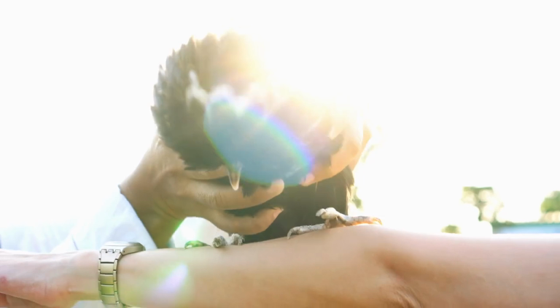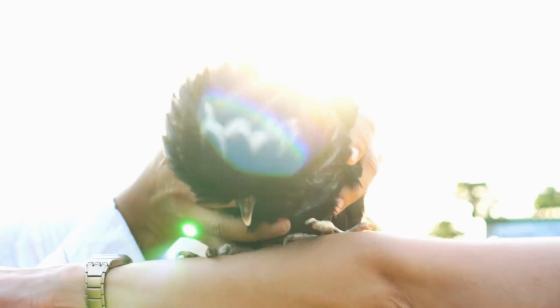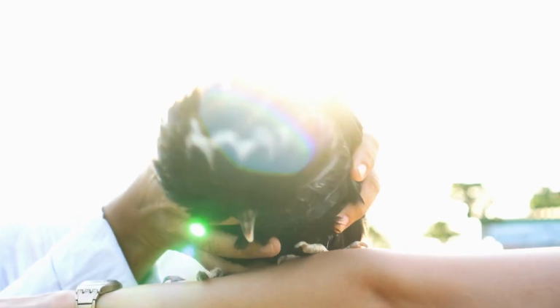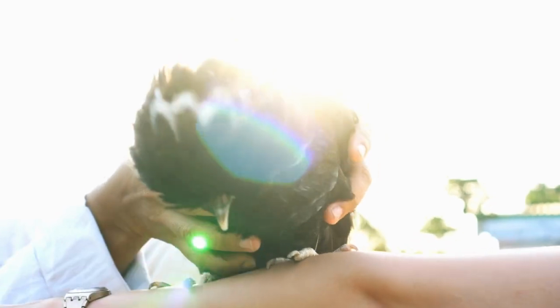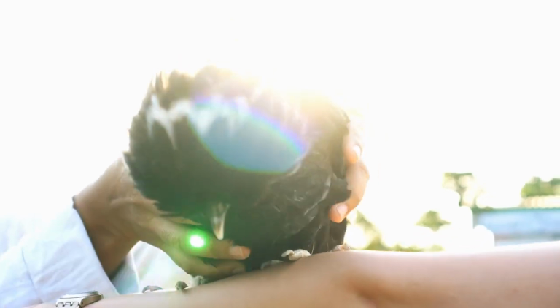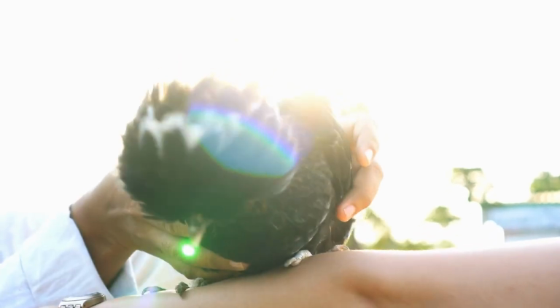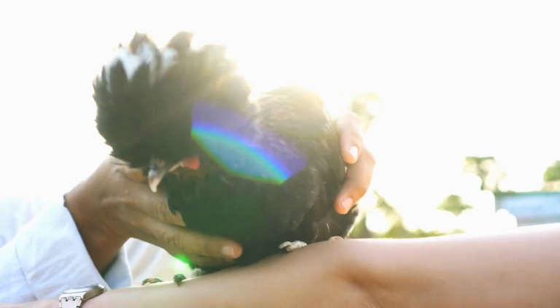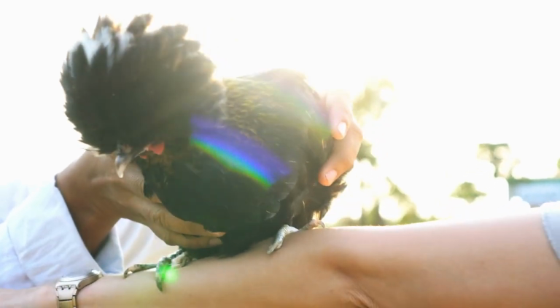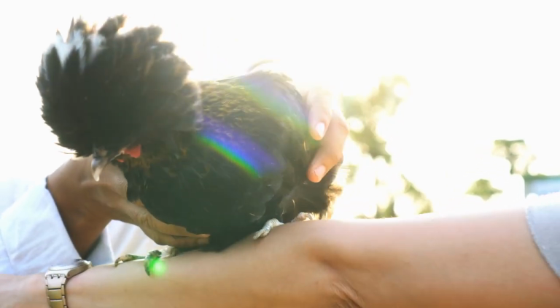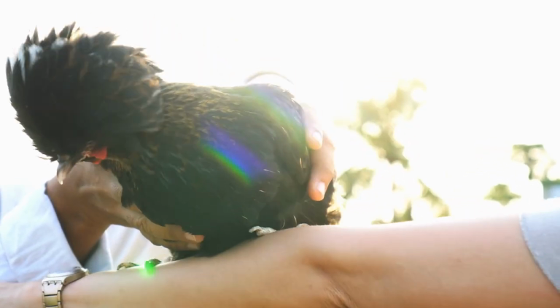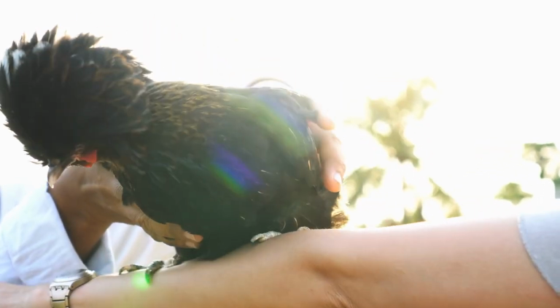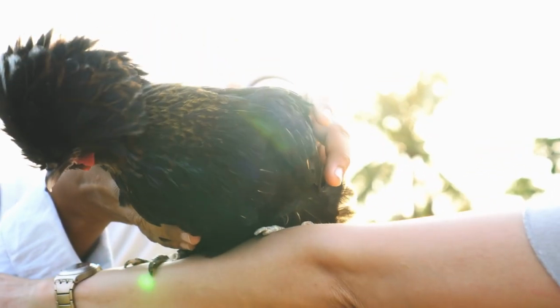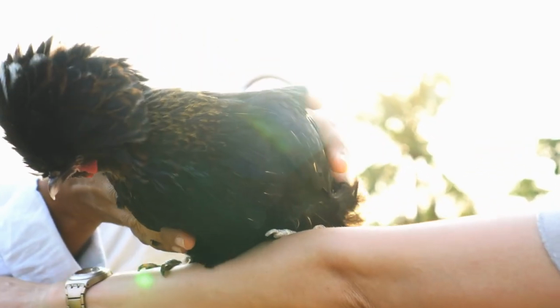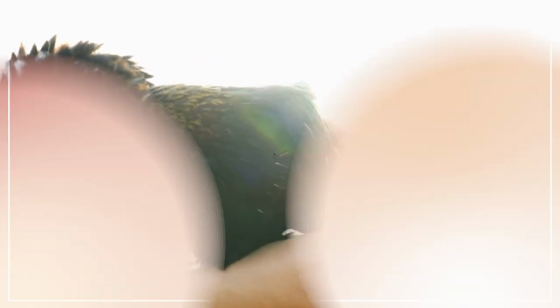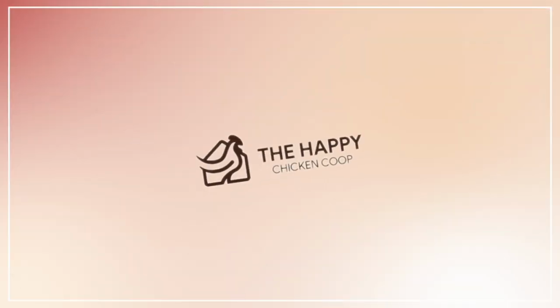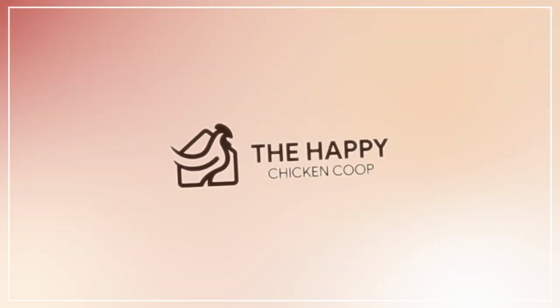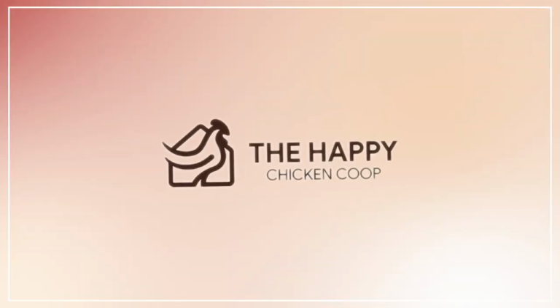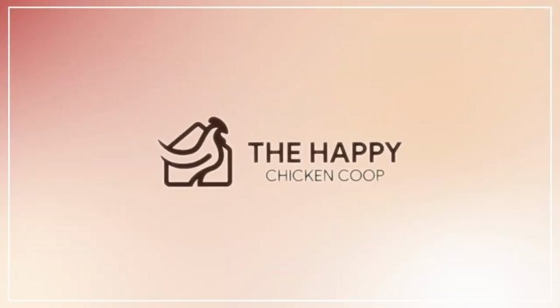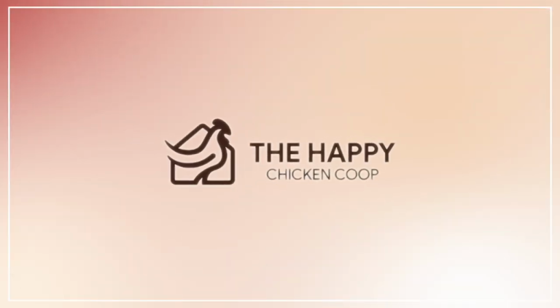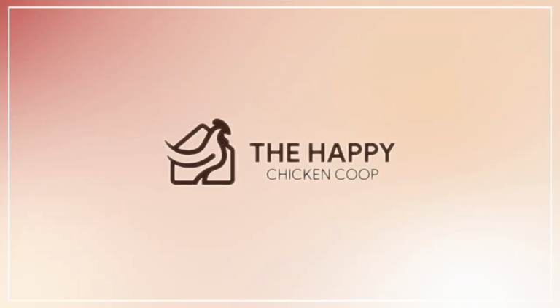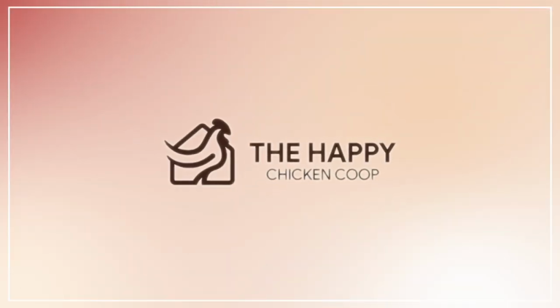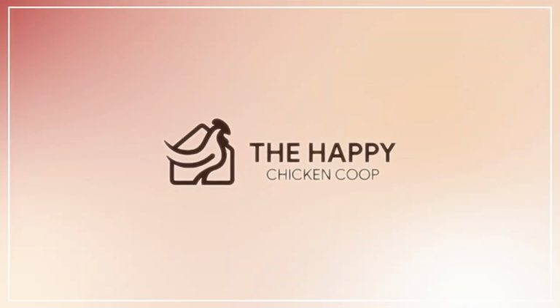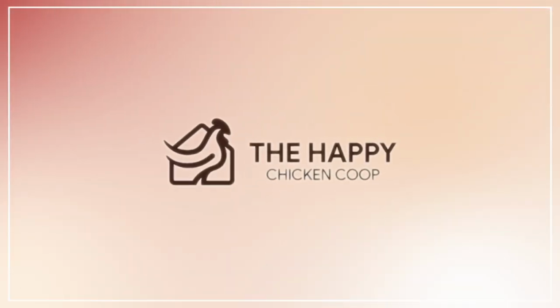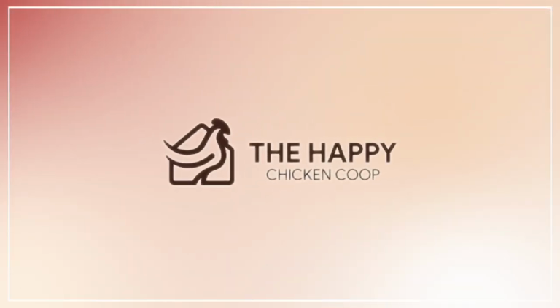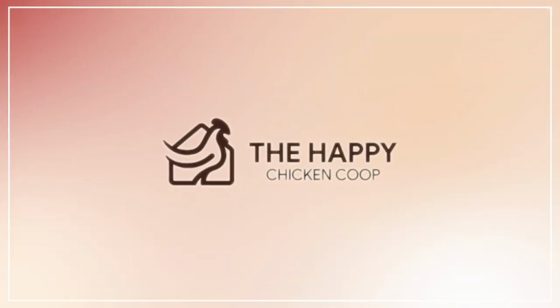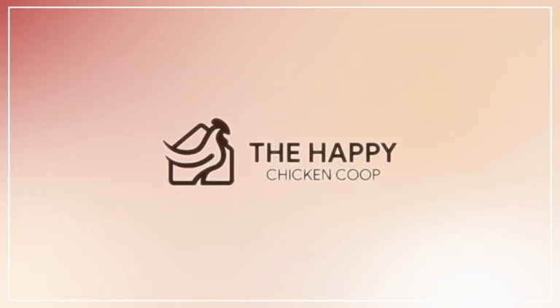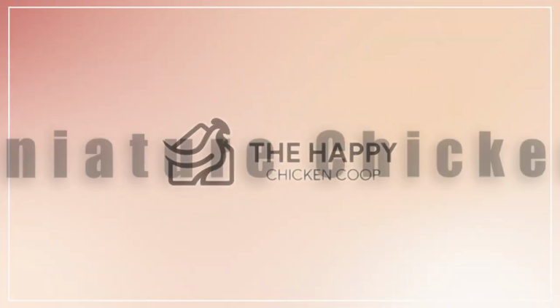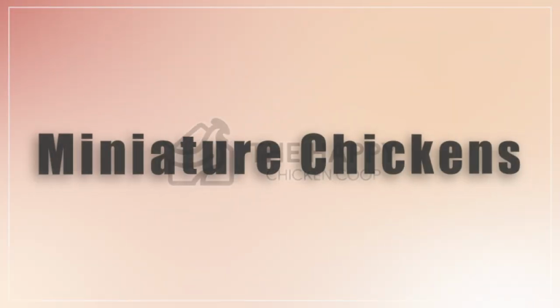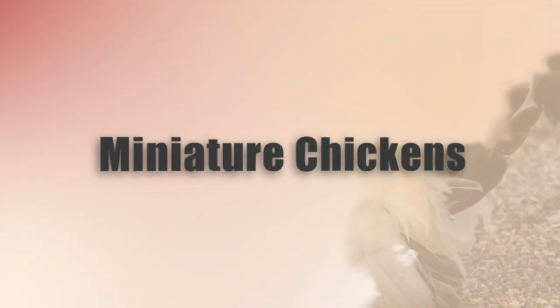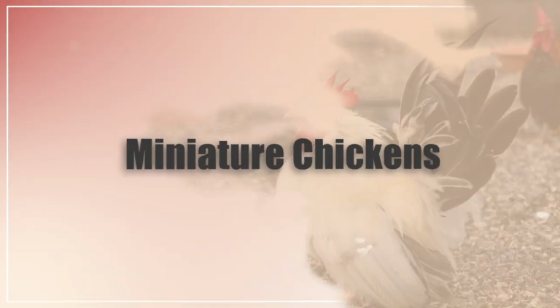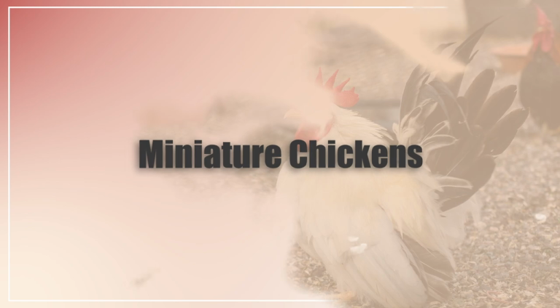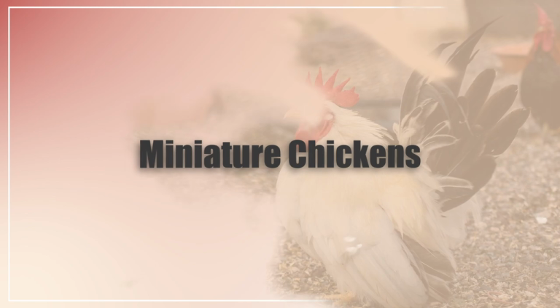Hi there, welcome to the Happy Chicken Coop YouTube channel. Thanks for joining me today.